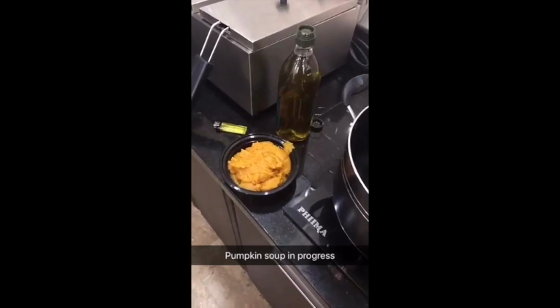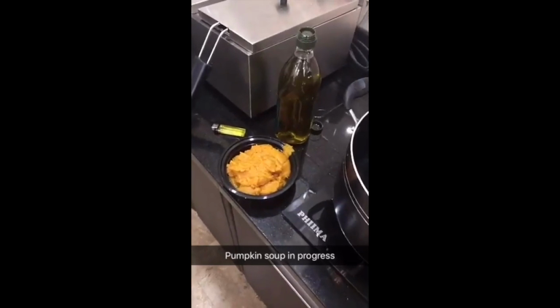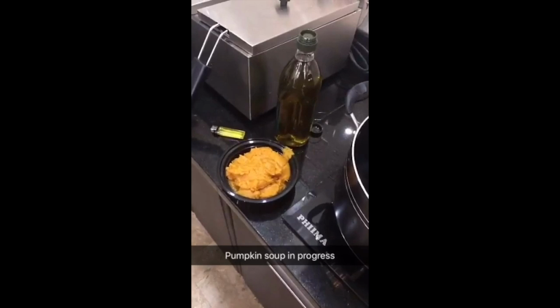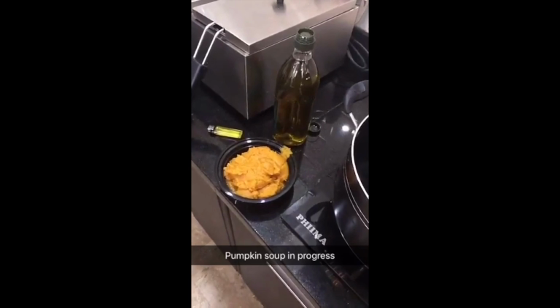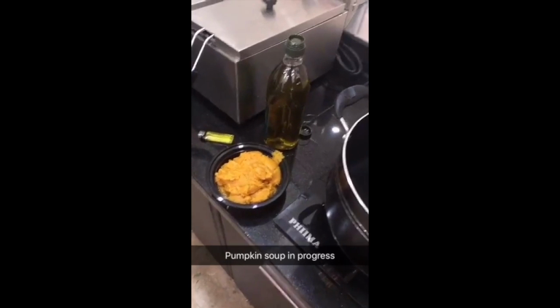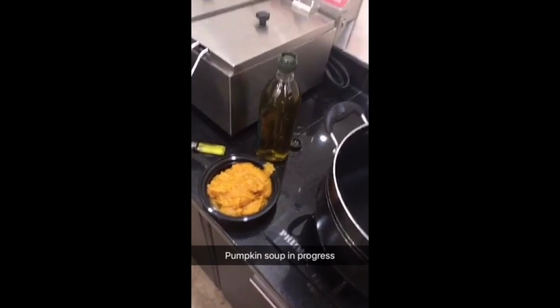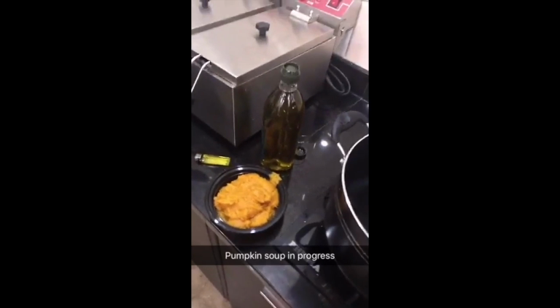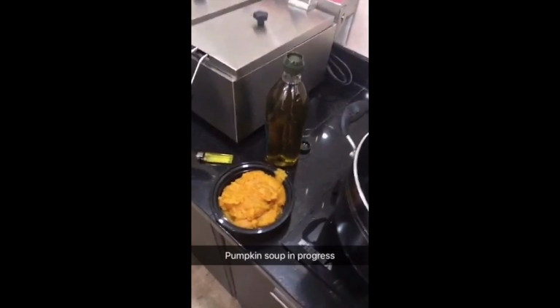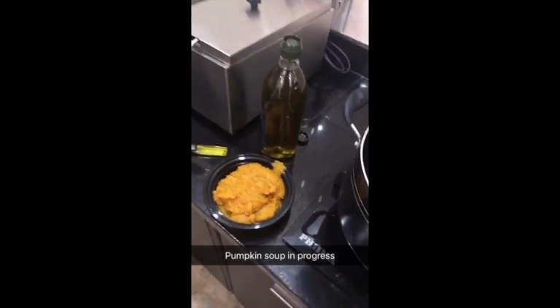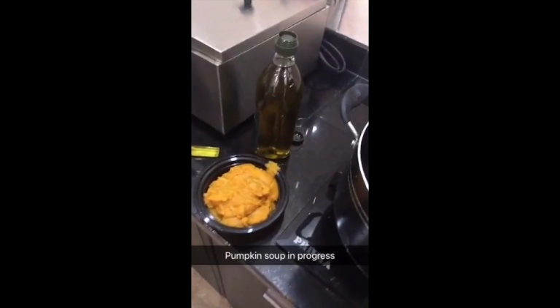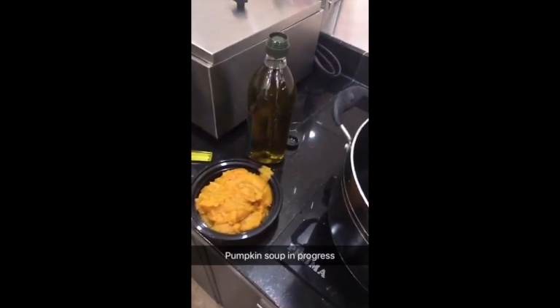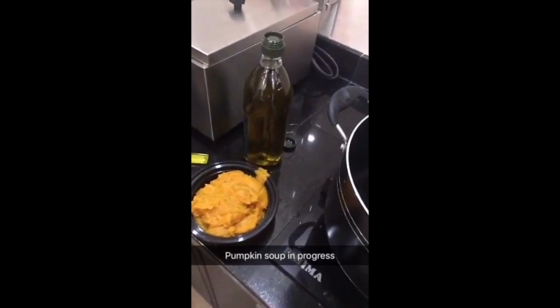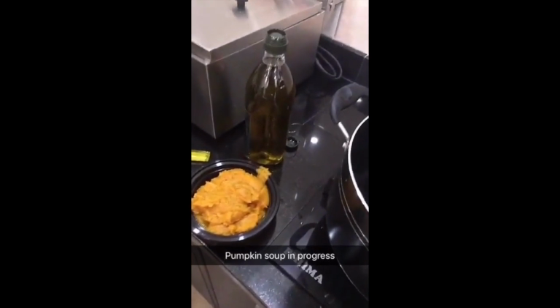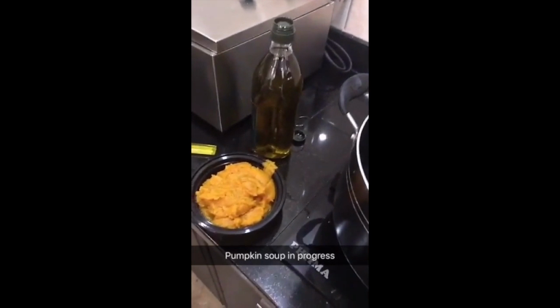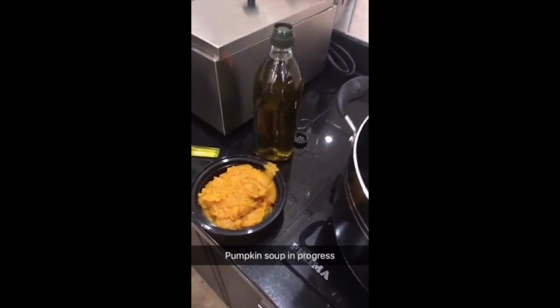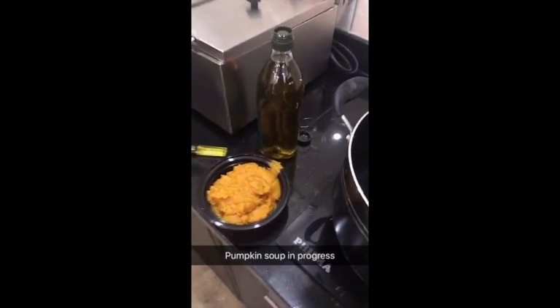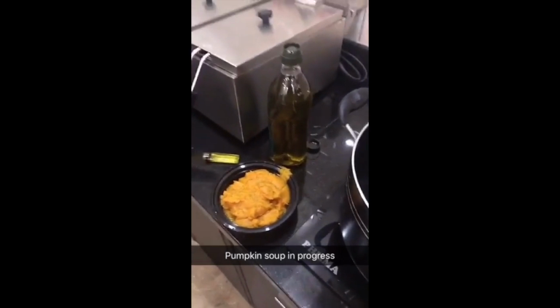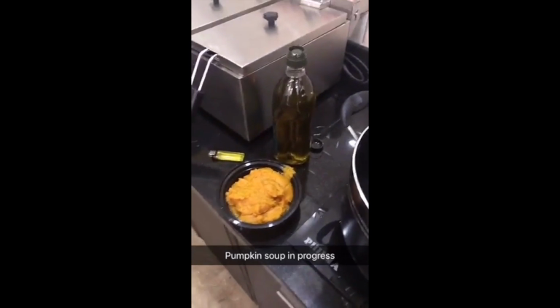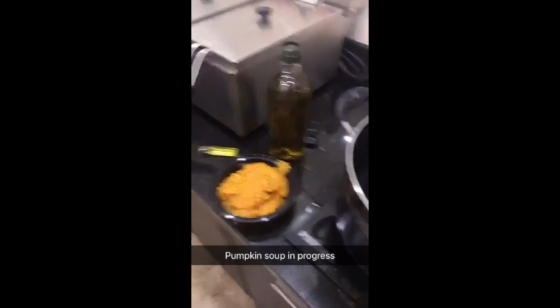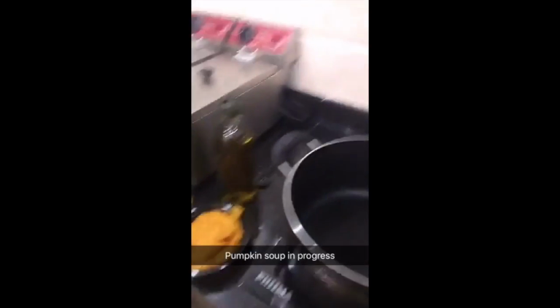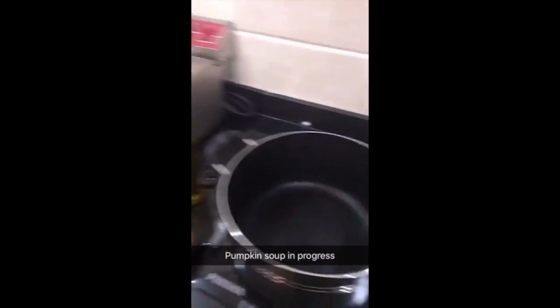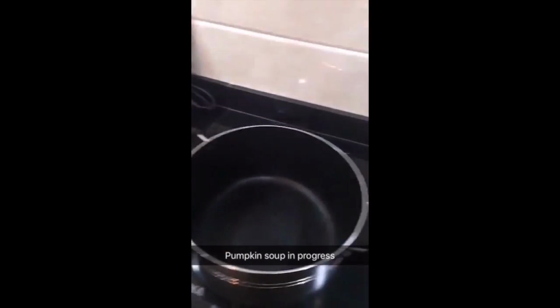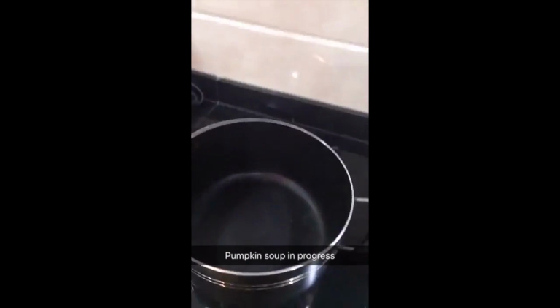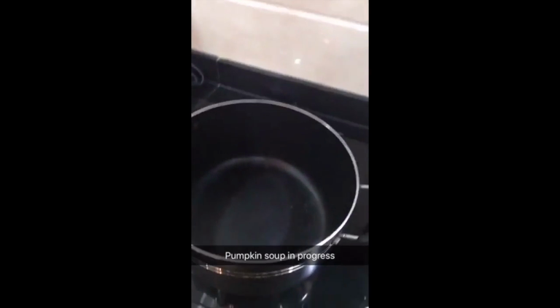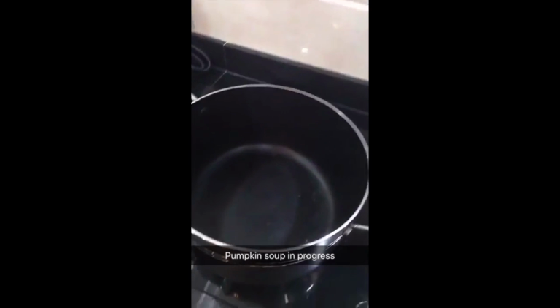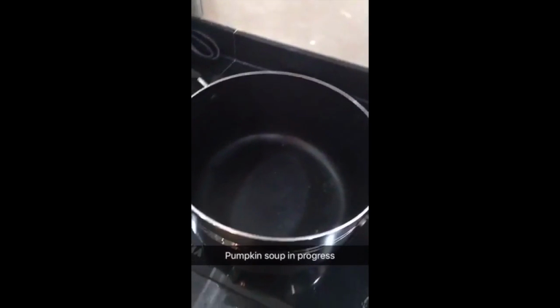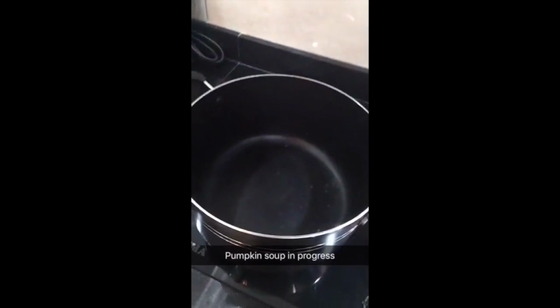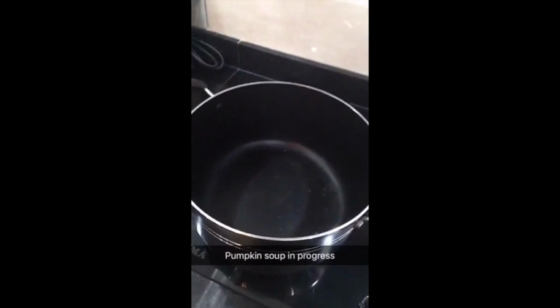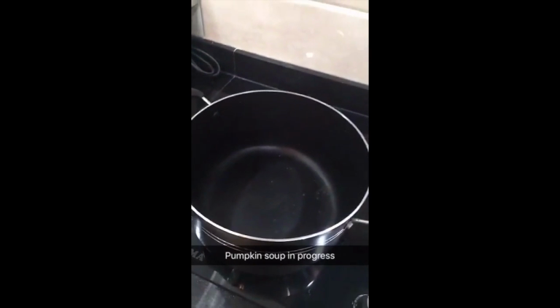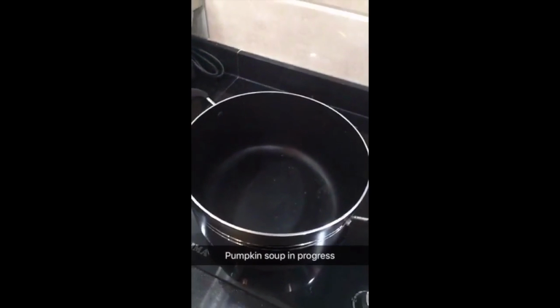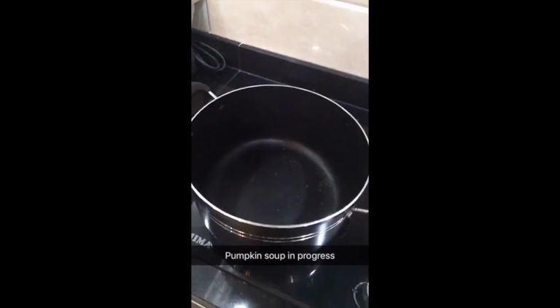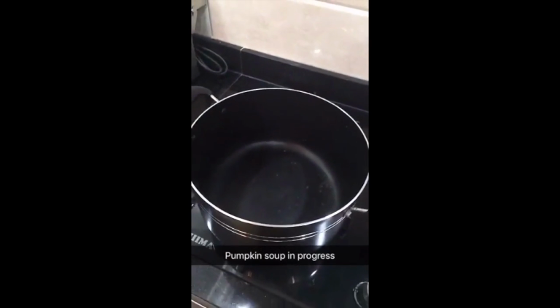Pumpkin soup — pumpkin puree, olive oil, garlic, and it all goes into the pot.